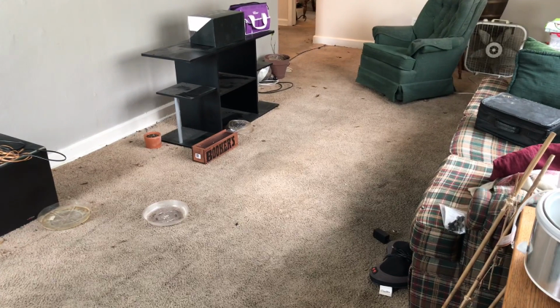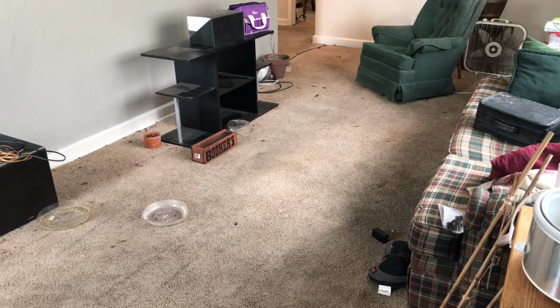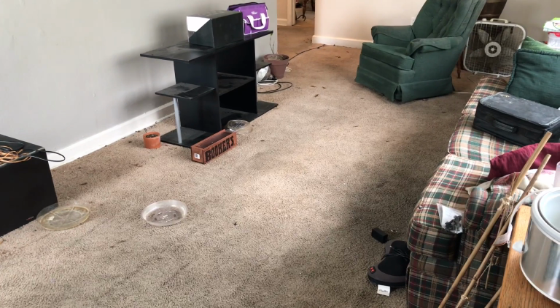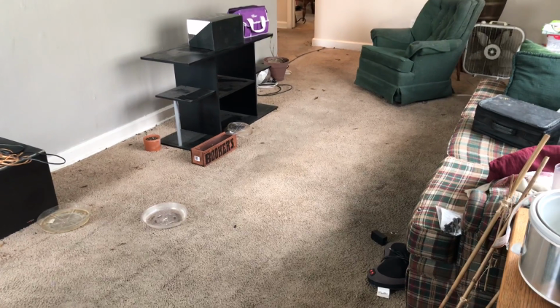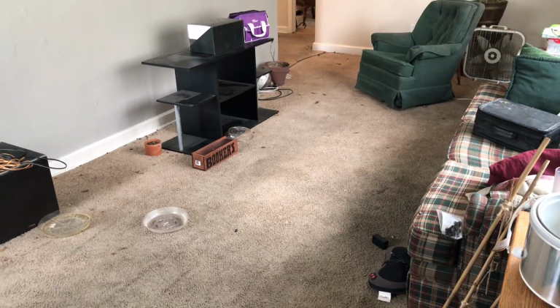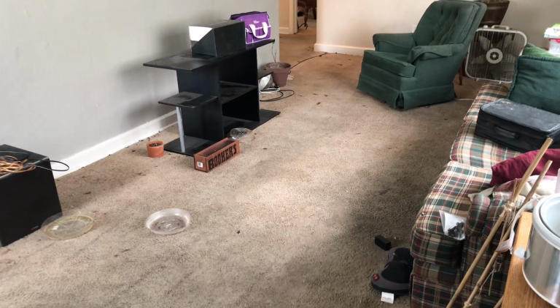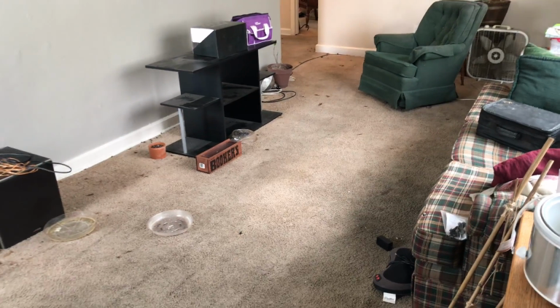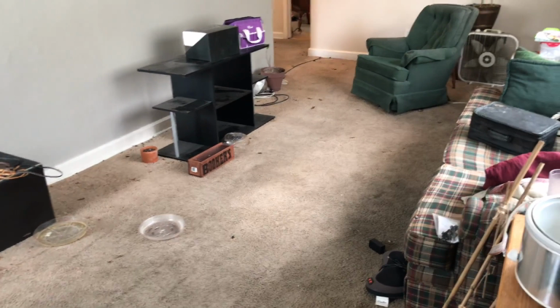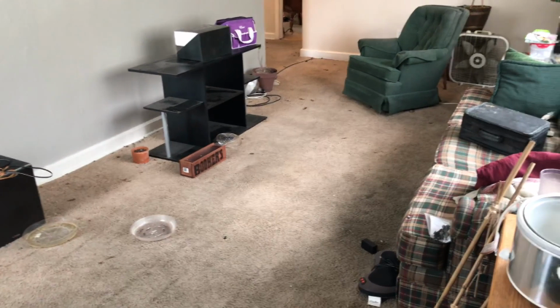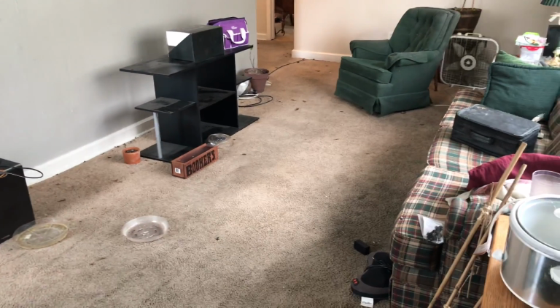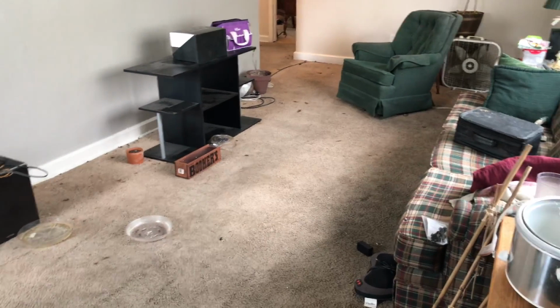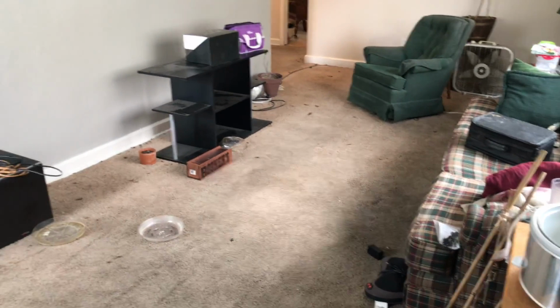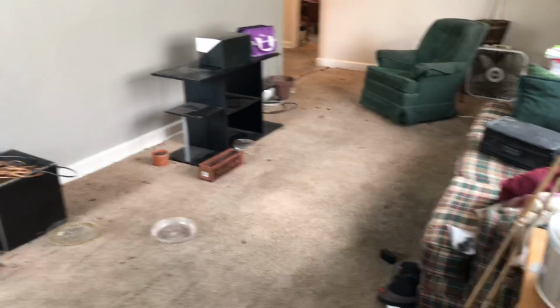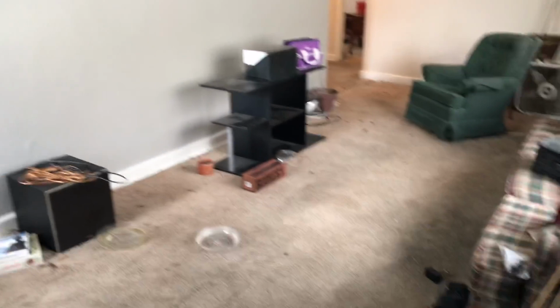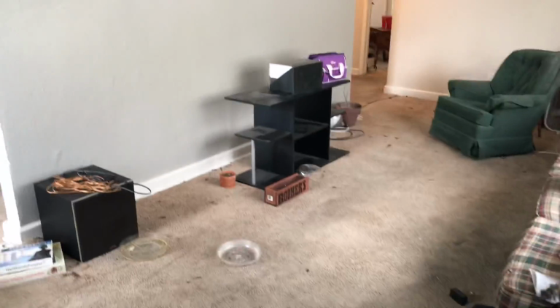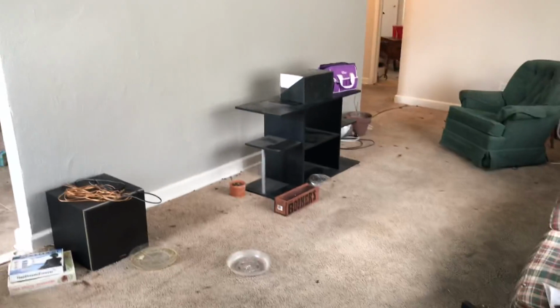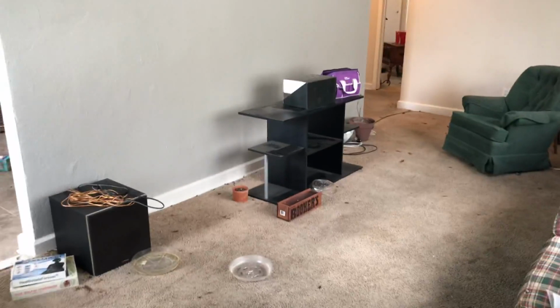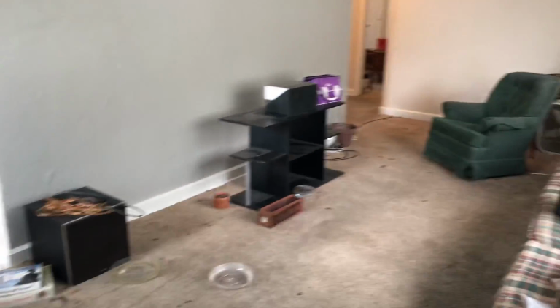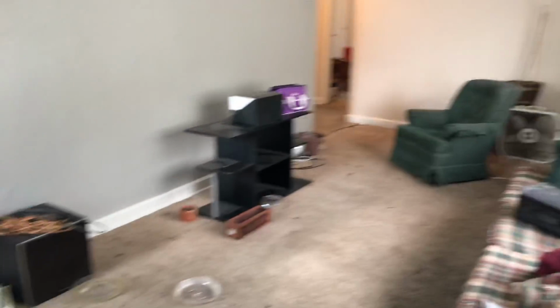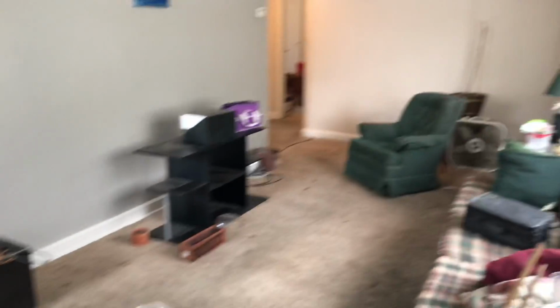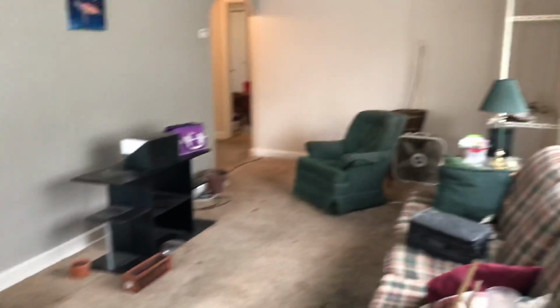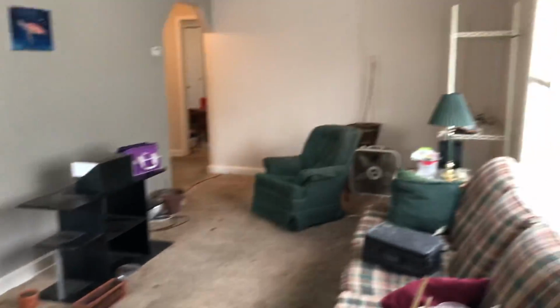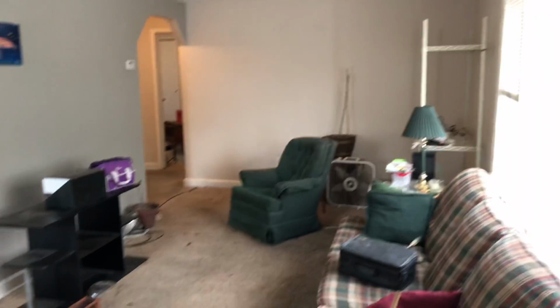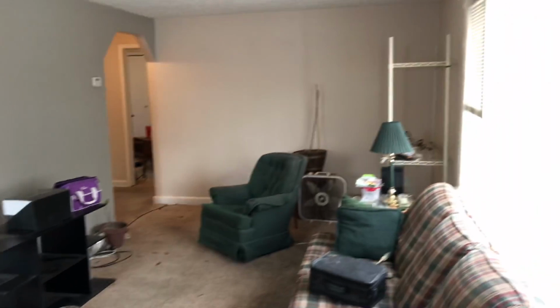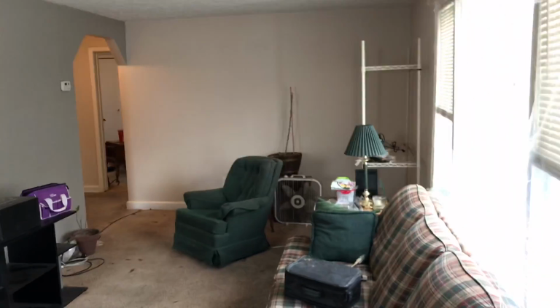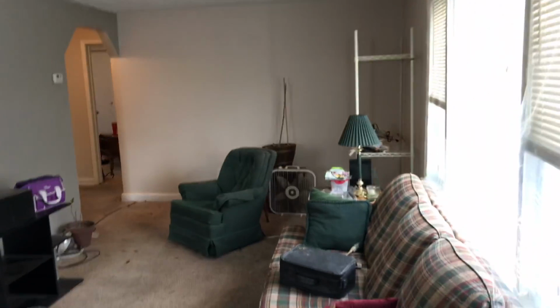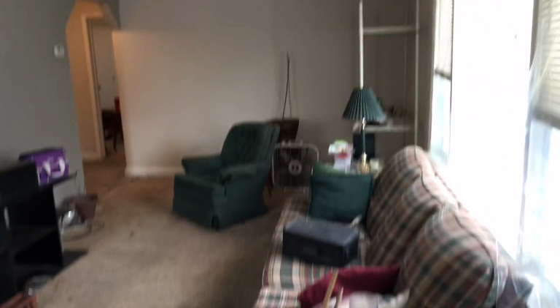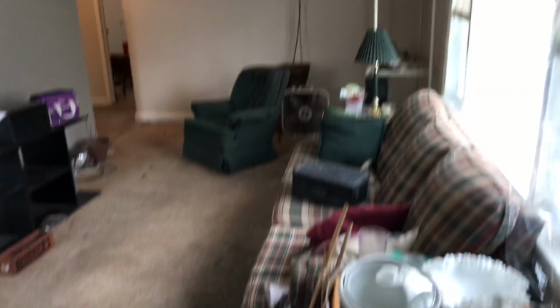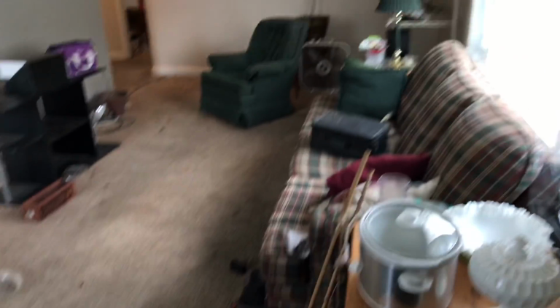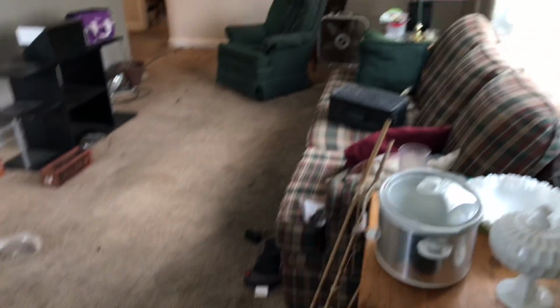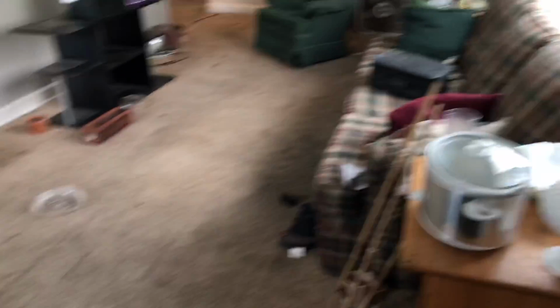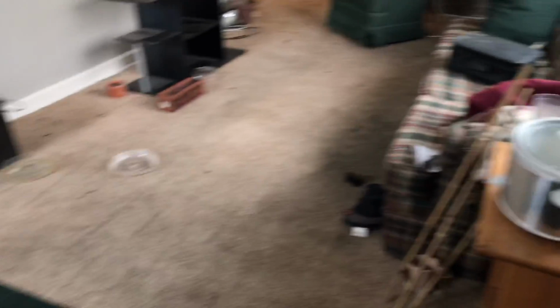This is 111 Edward, doing a move out. The tenant left a bunch of trash in the house.